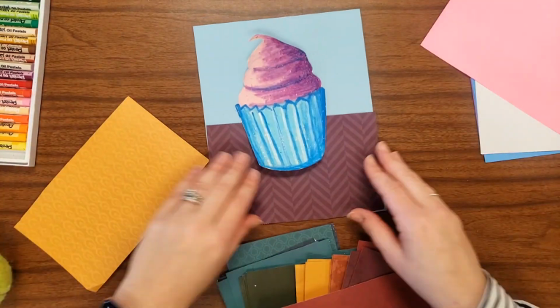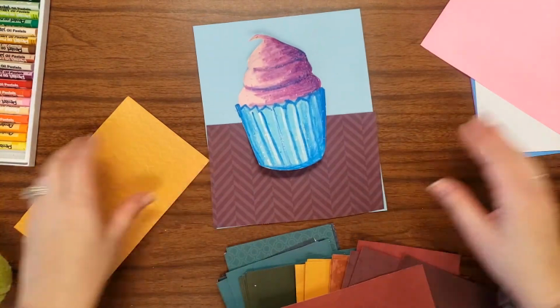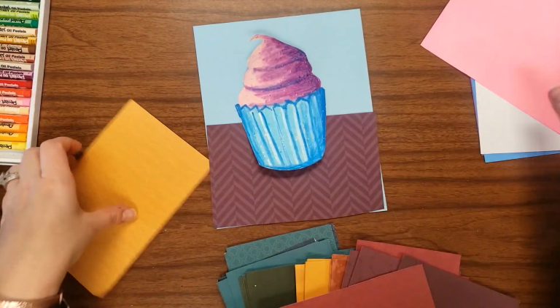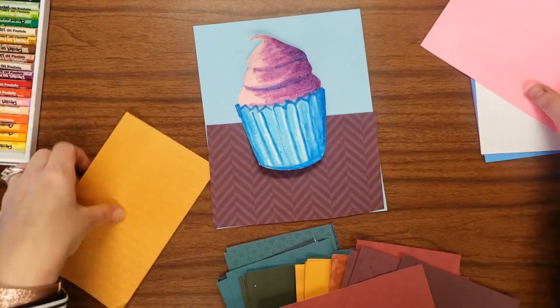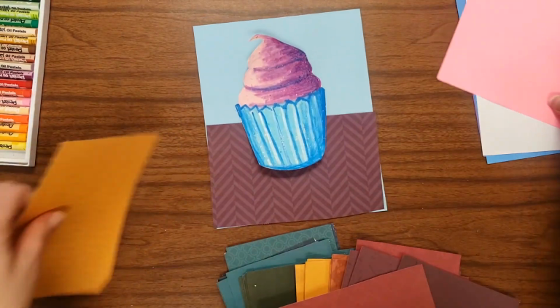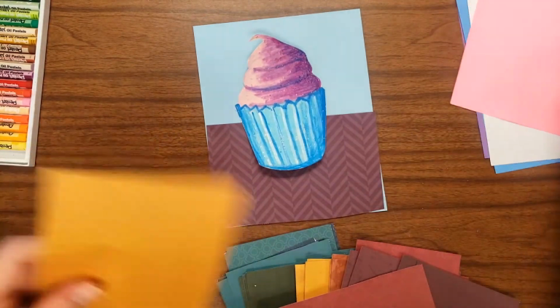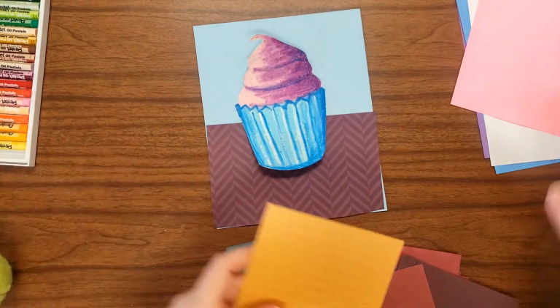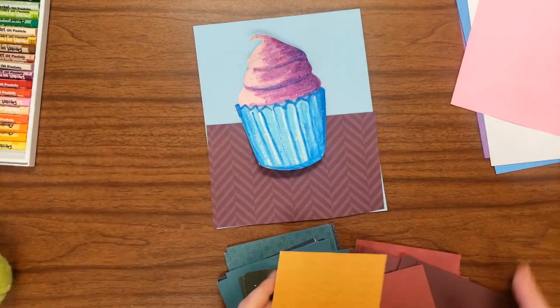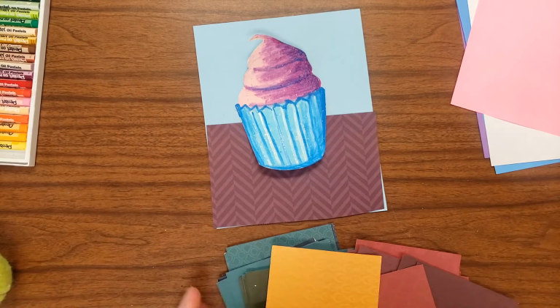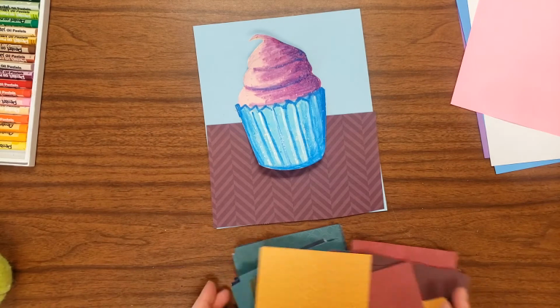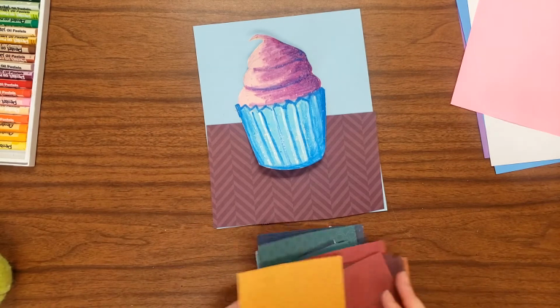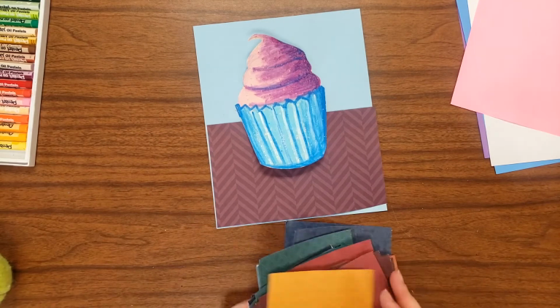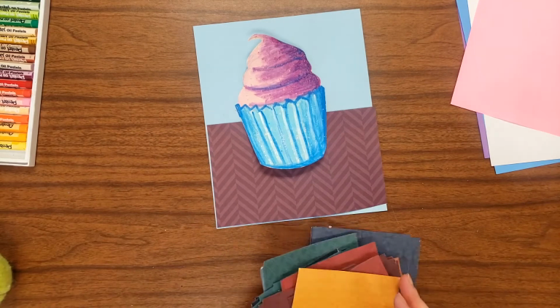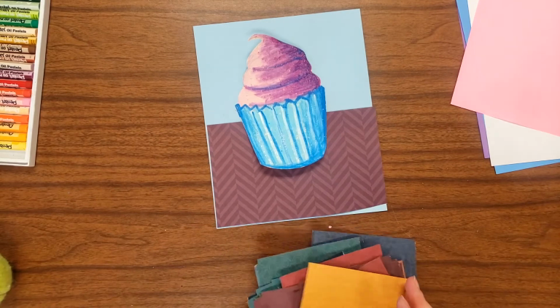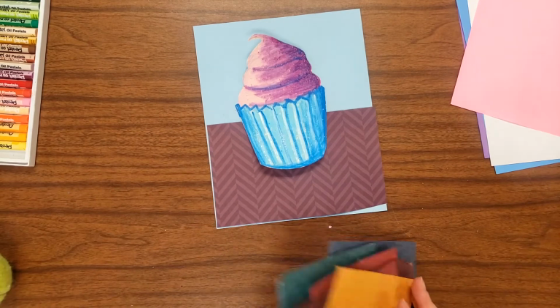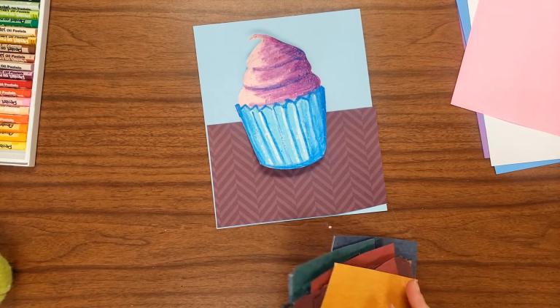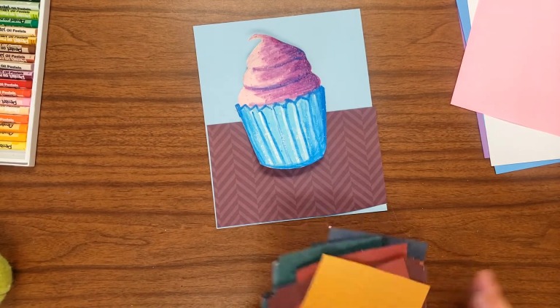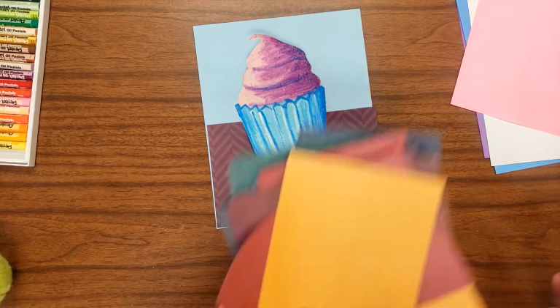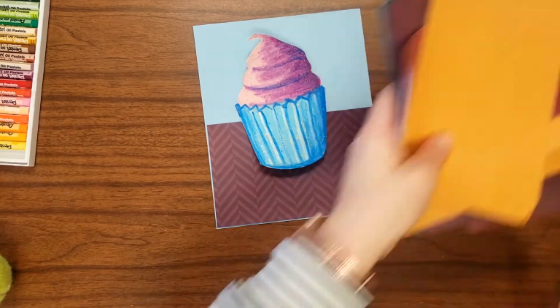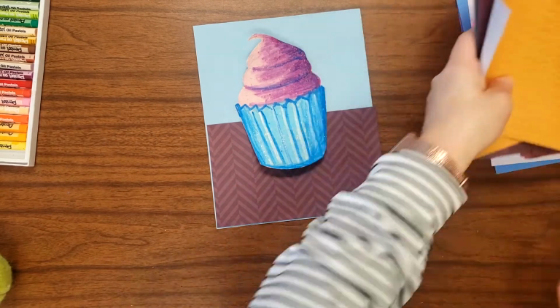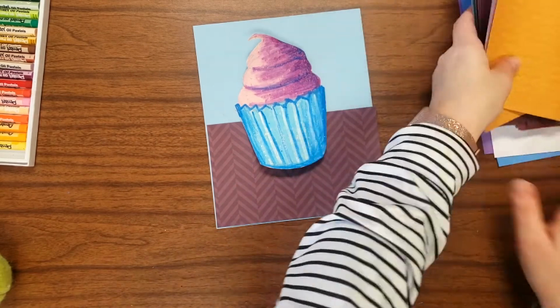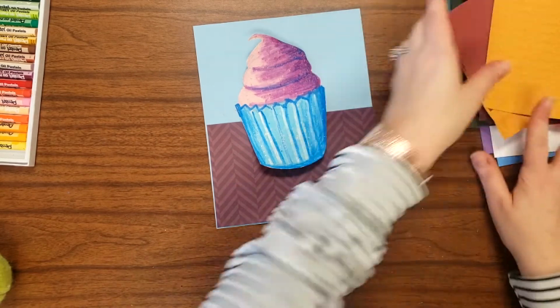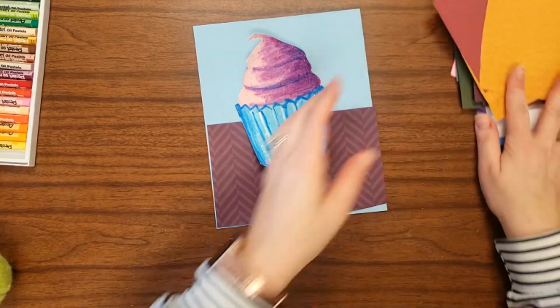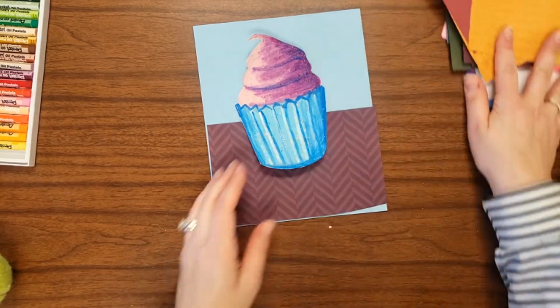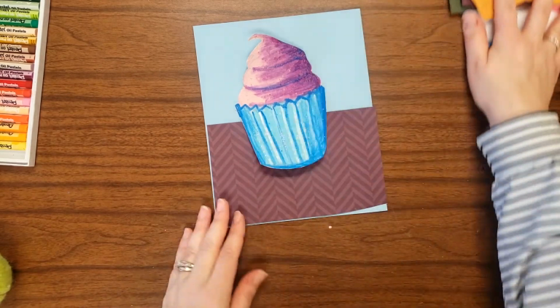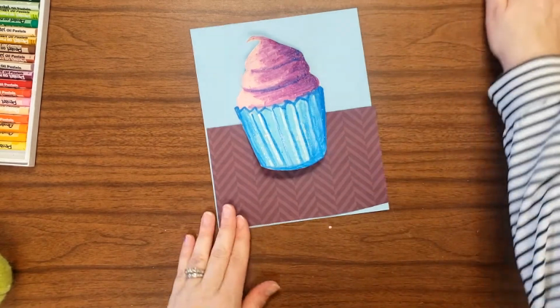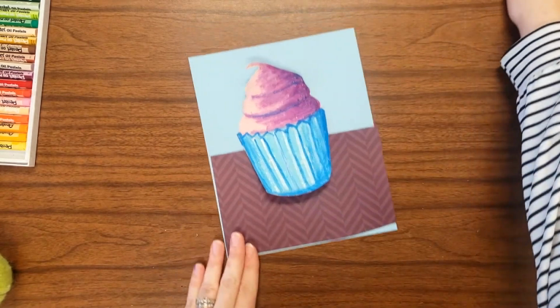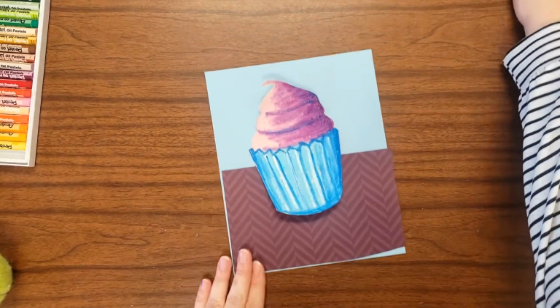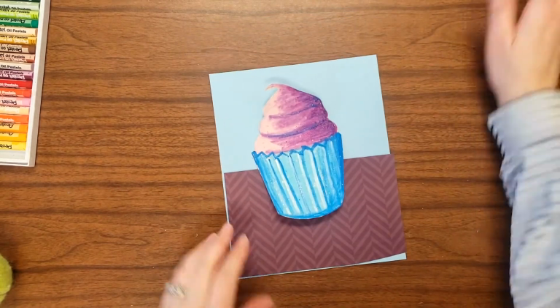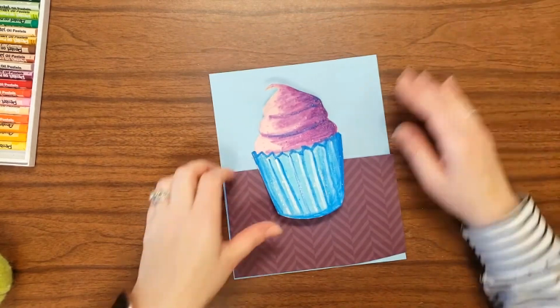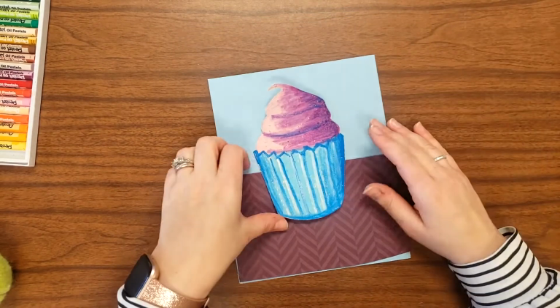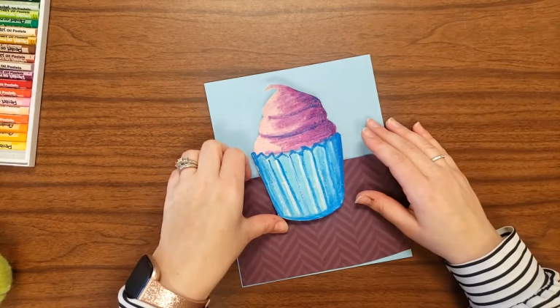In the end, I end up going with this burgundy and blue background, which I think complements the tones in my cupcake.